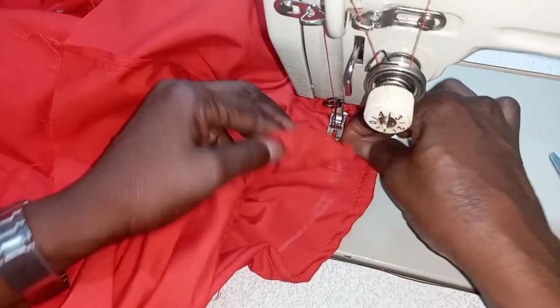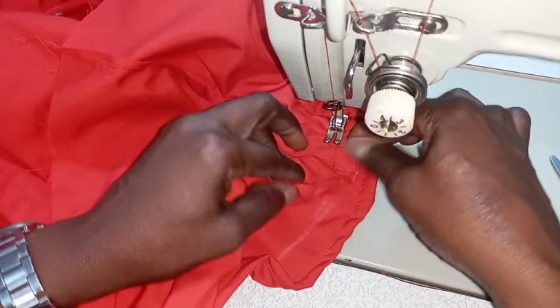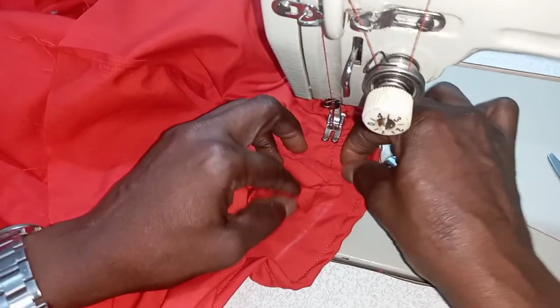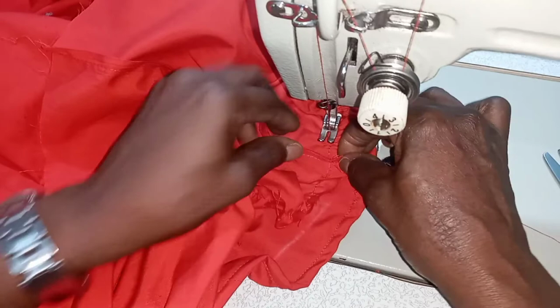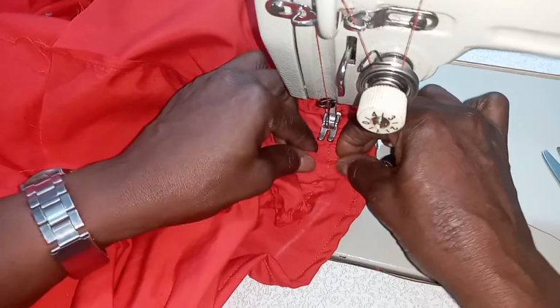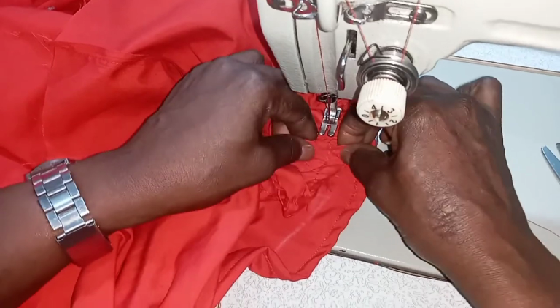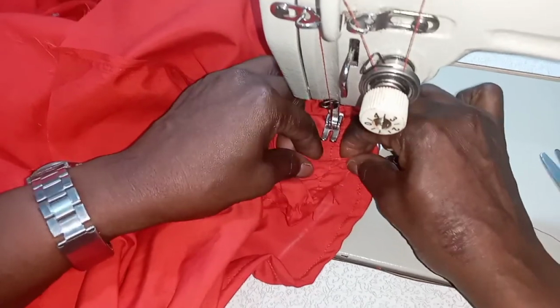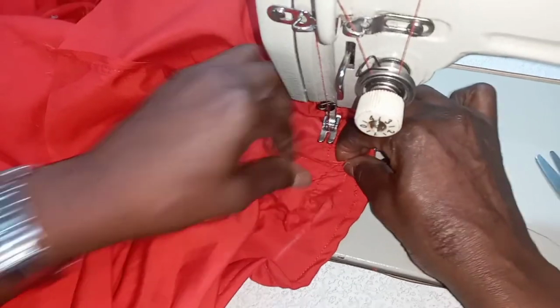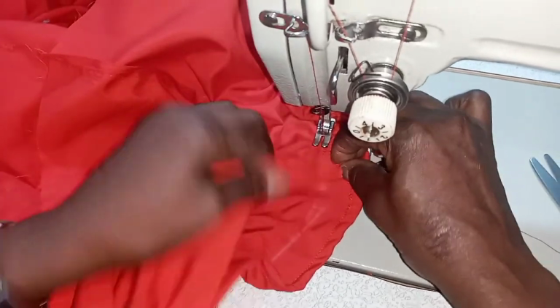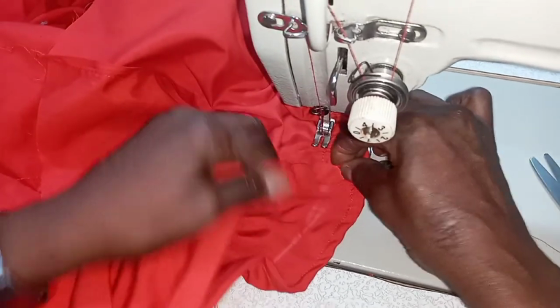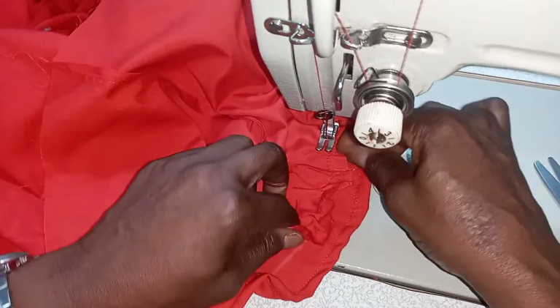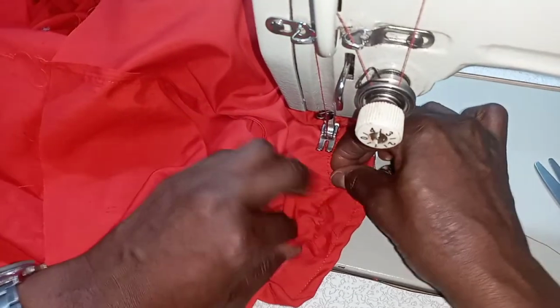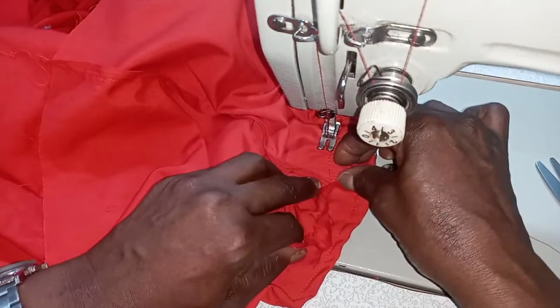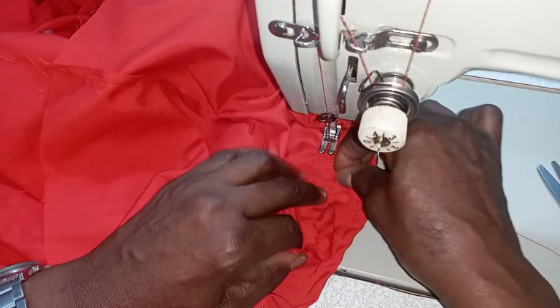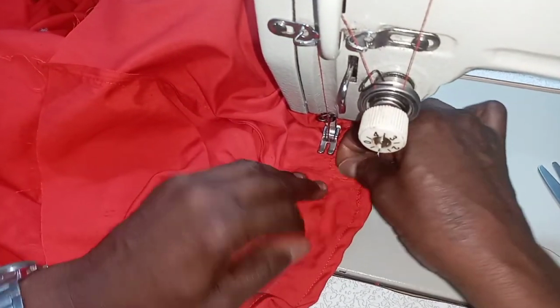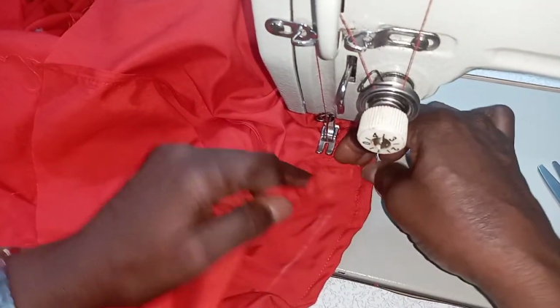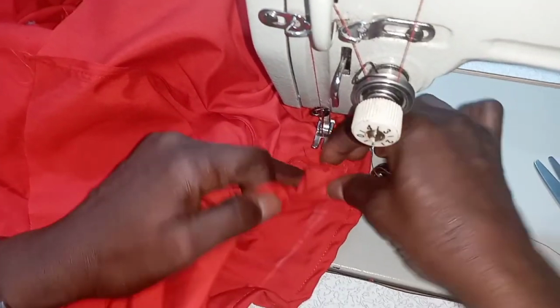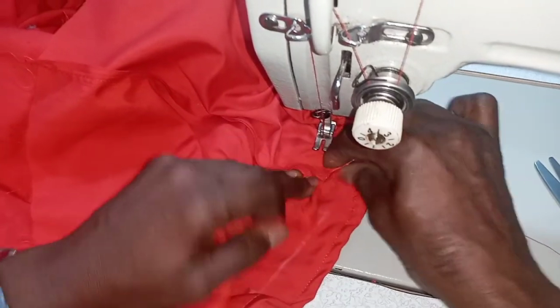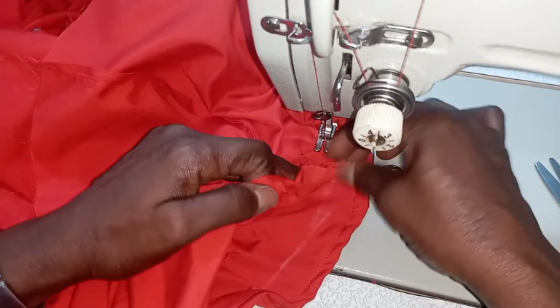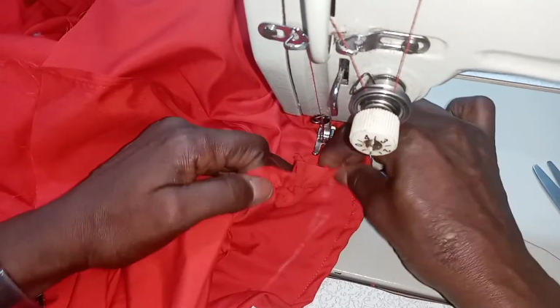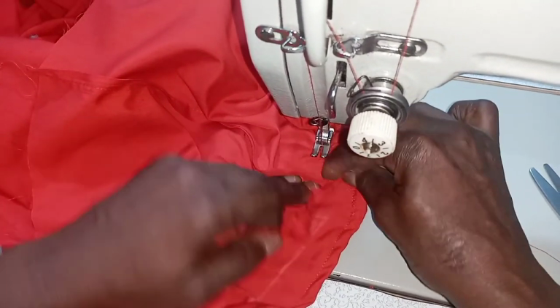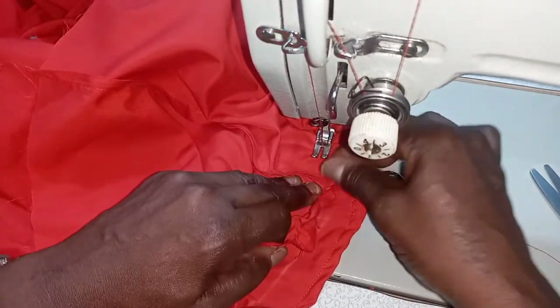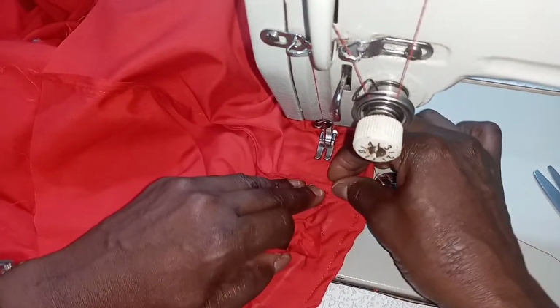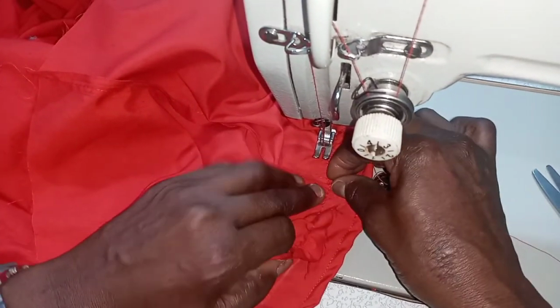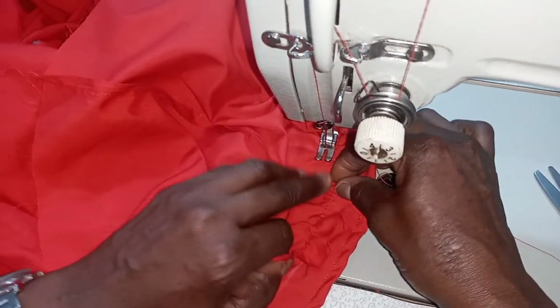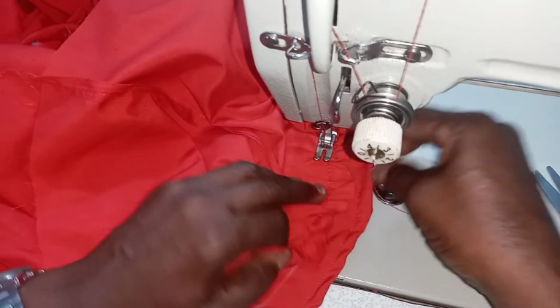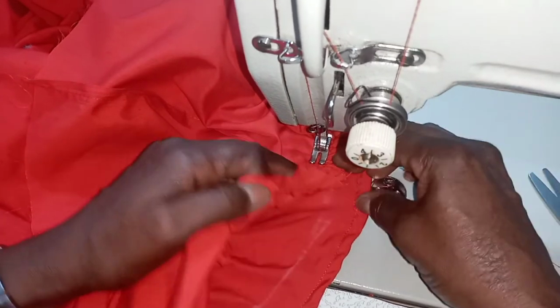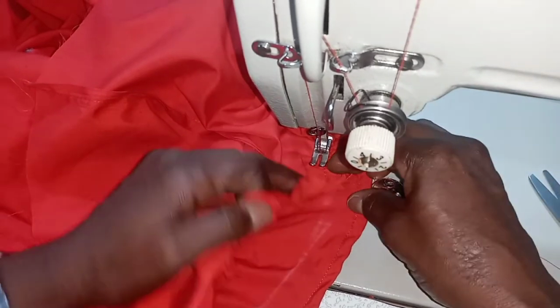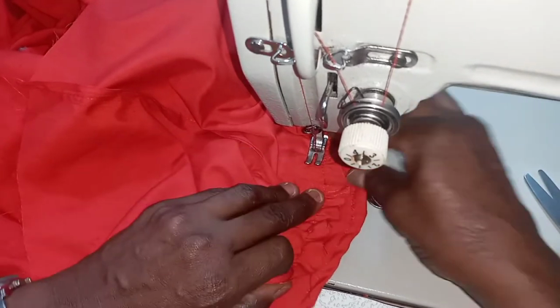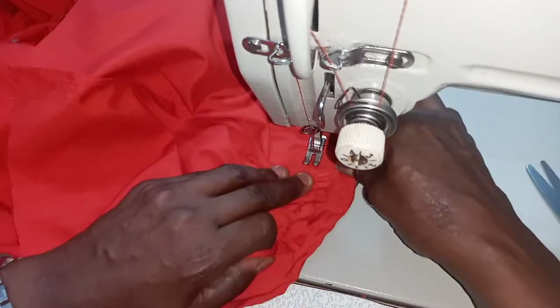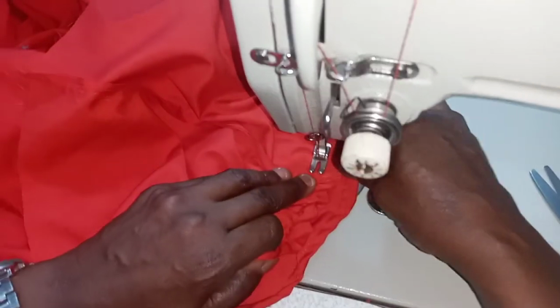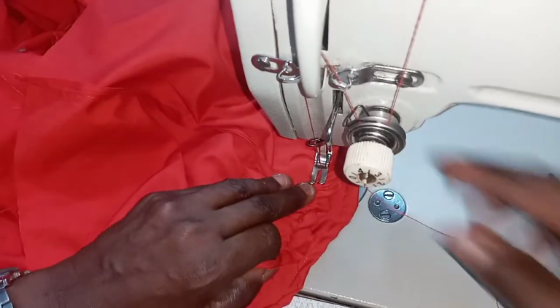Now we want to sew the ruffles on the line we have previously drawn.